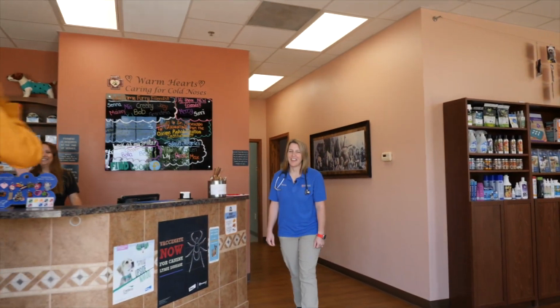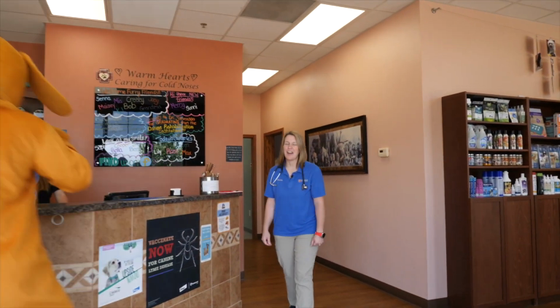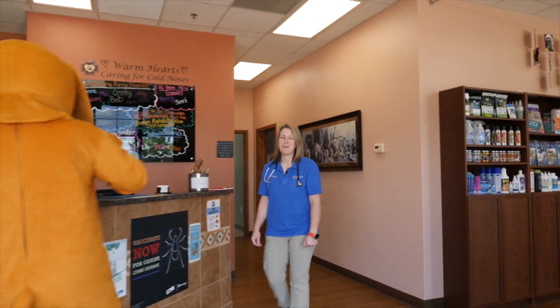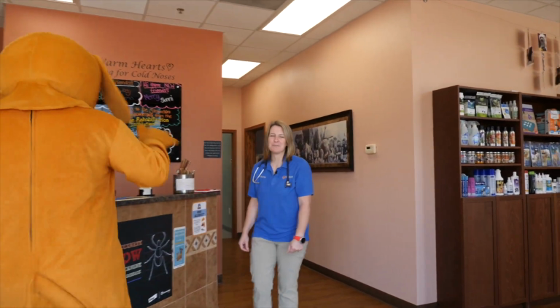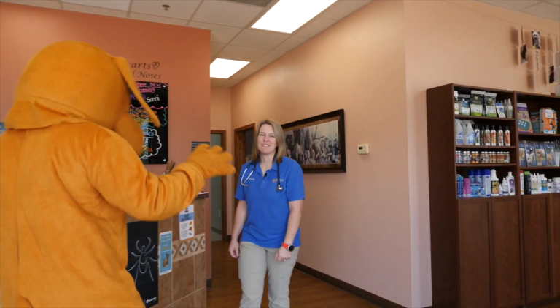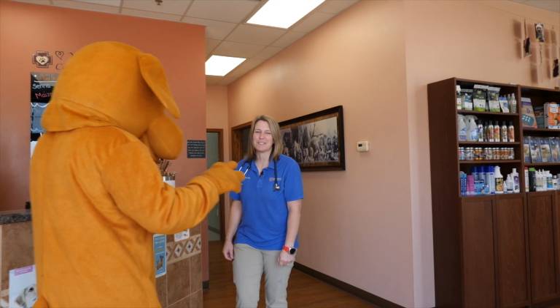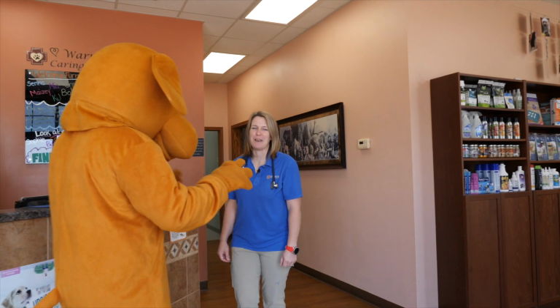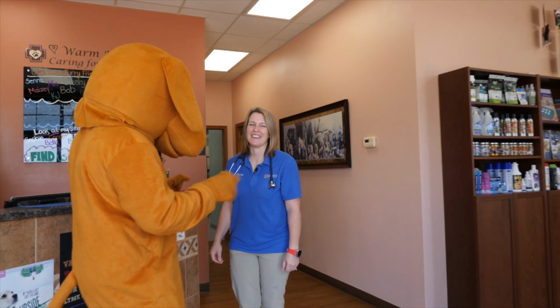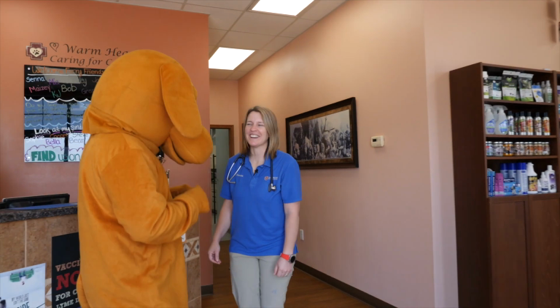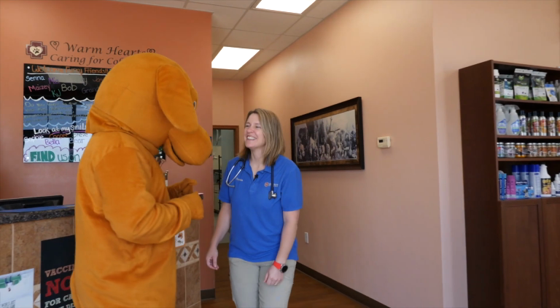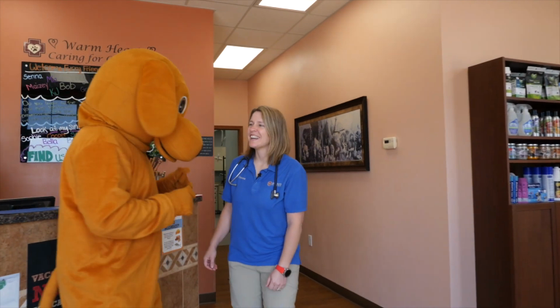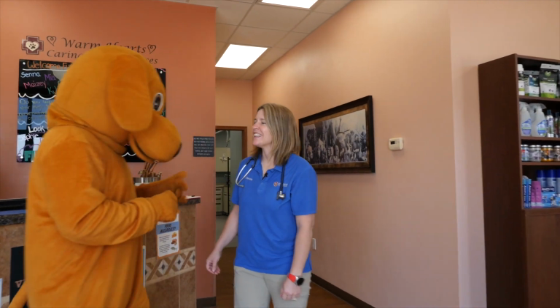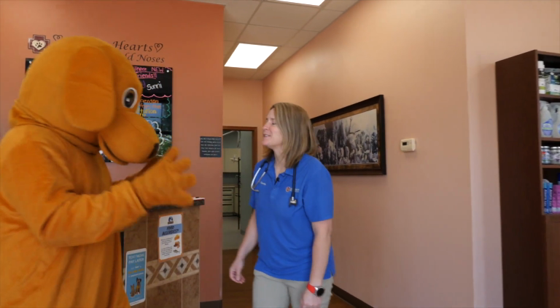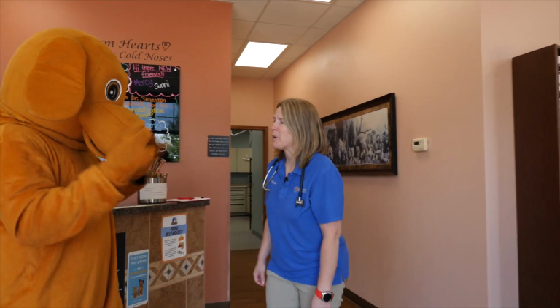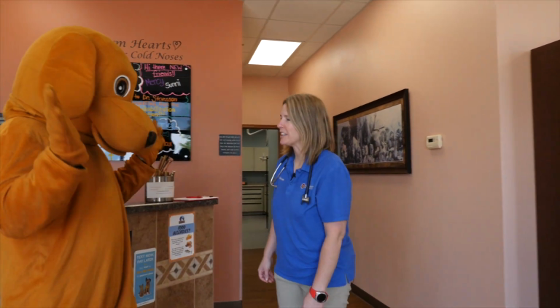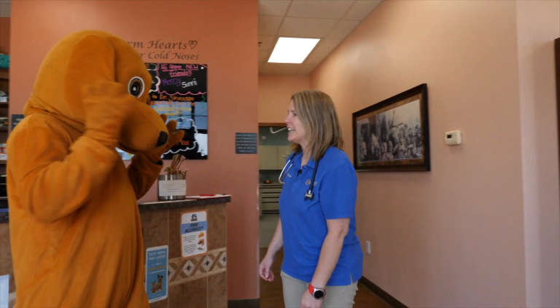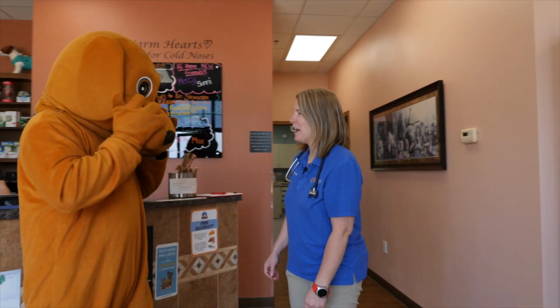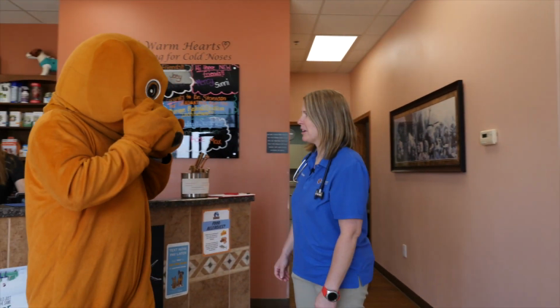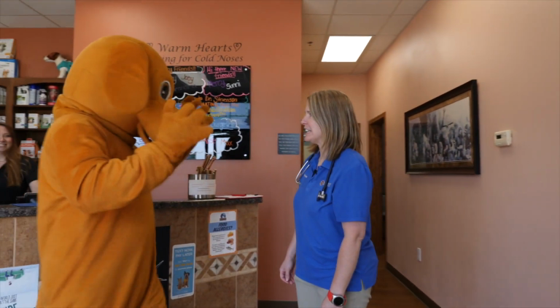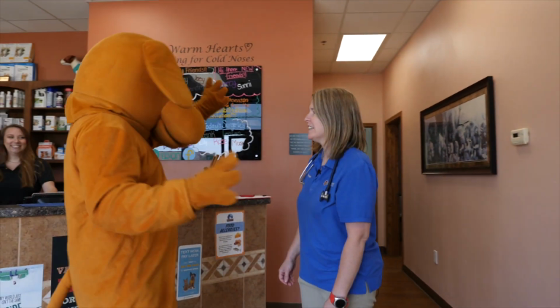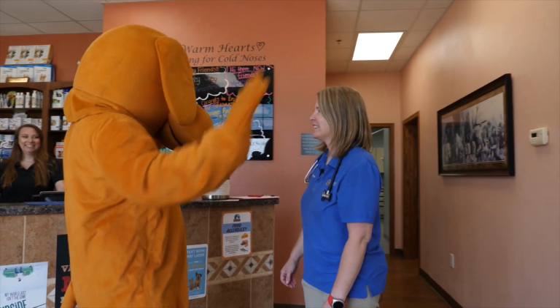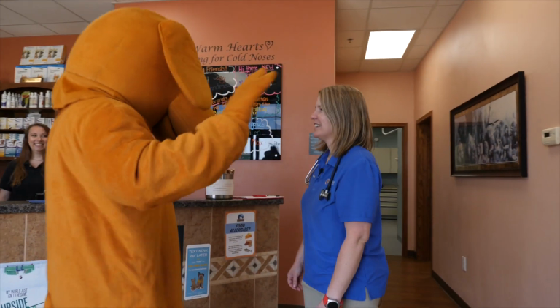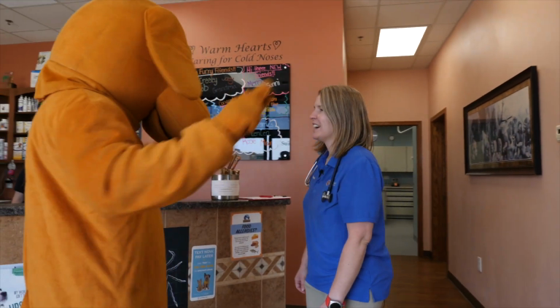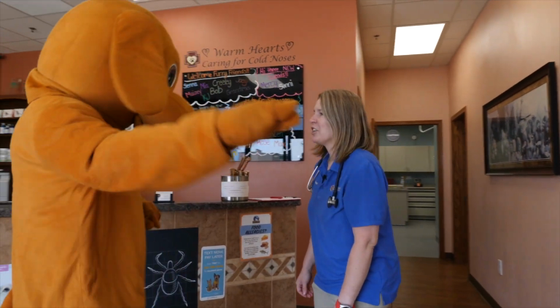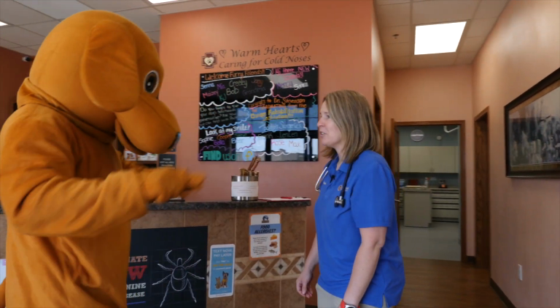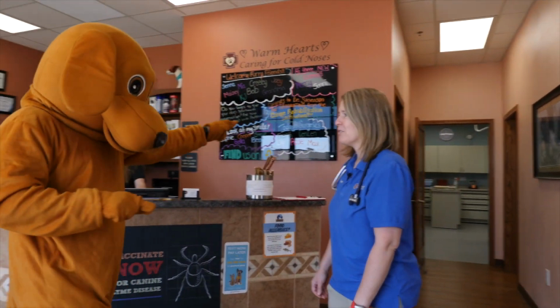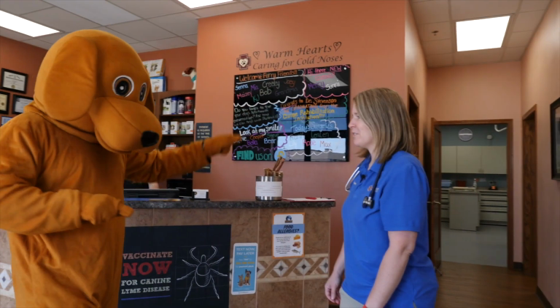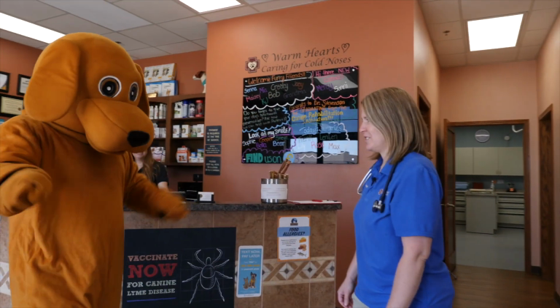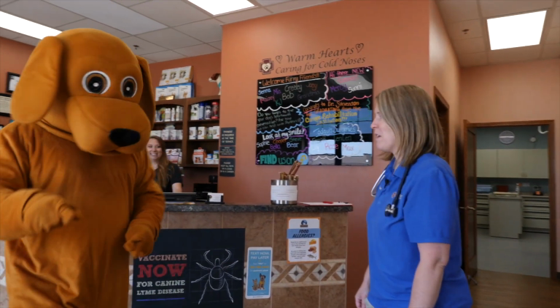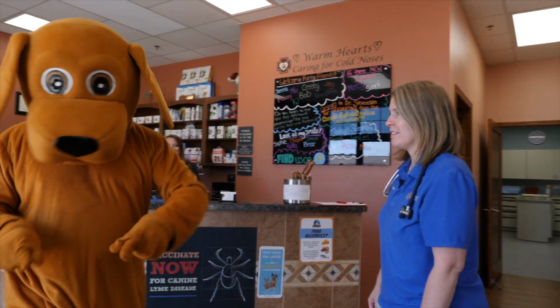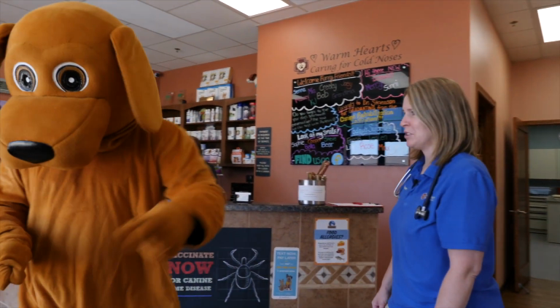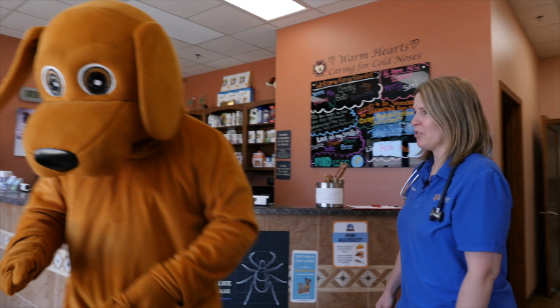Hi, welcome to Advanced Pet Care. This is Barkley. You want to give them a tour?